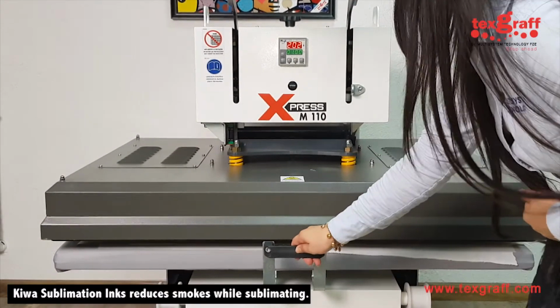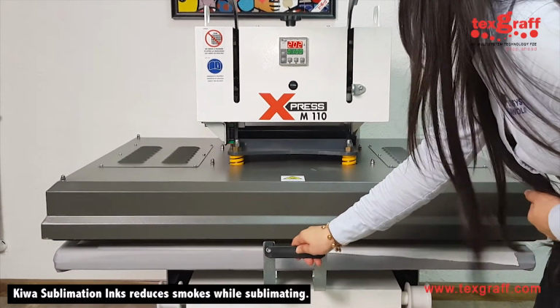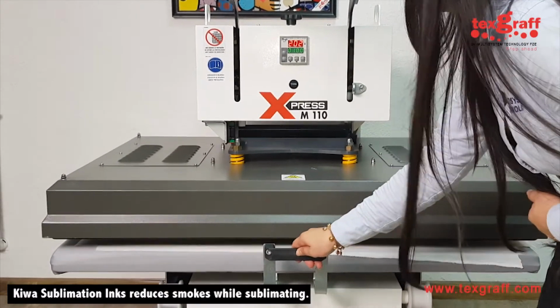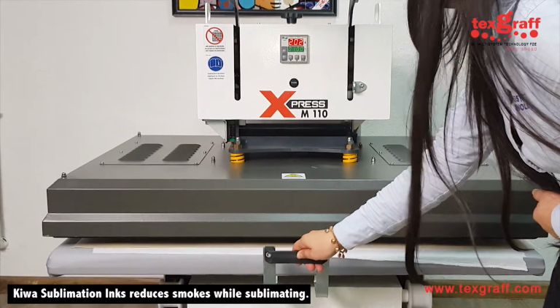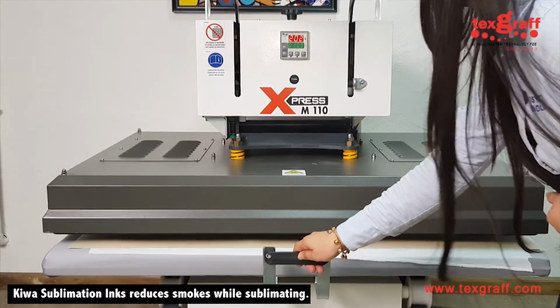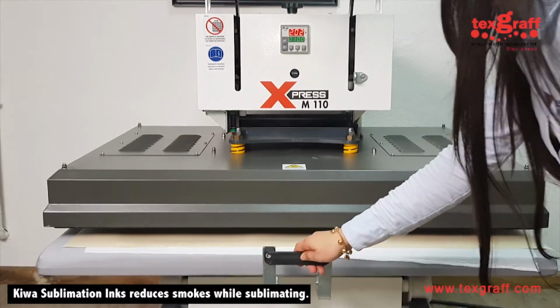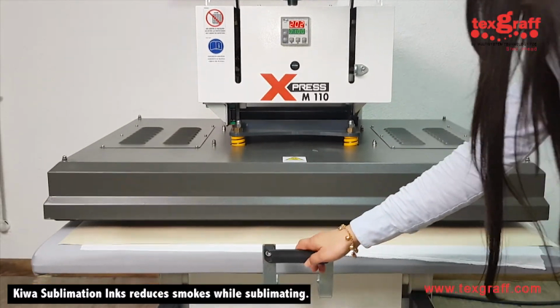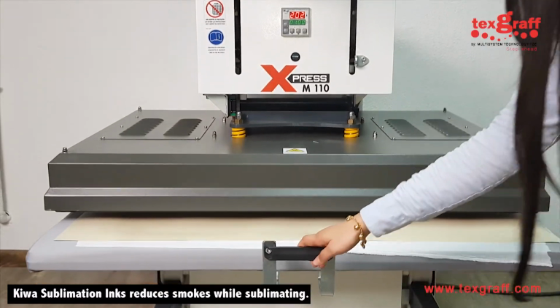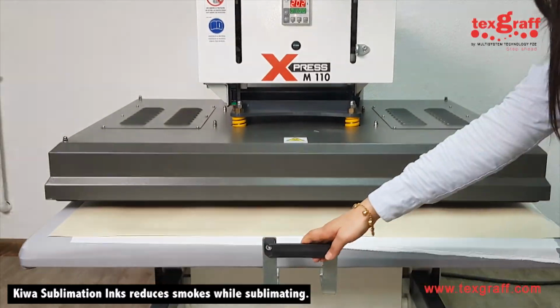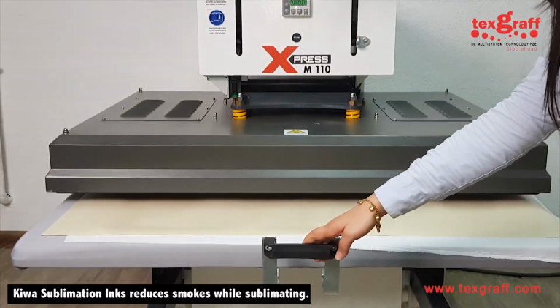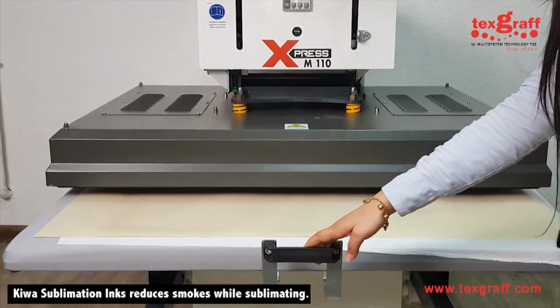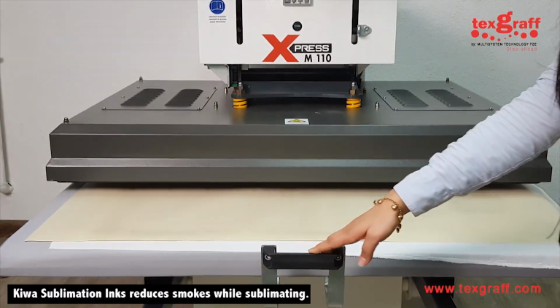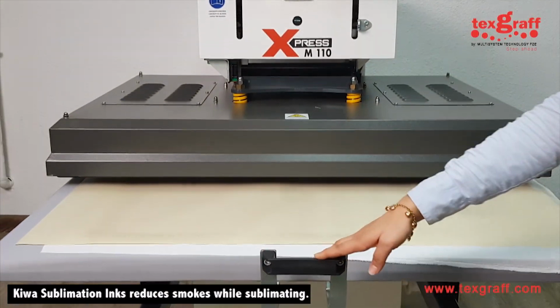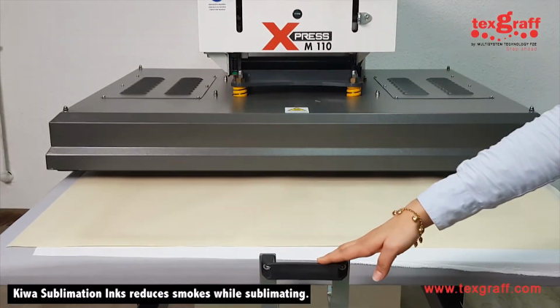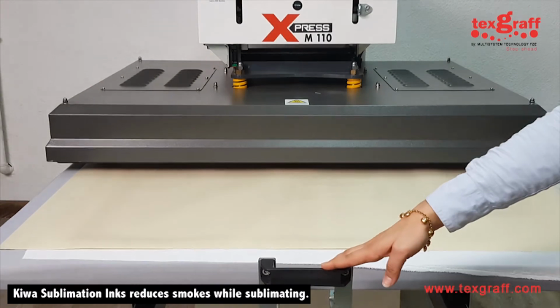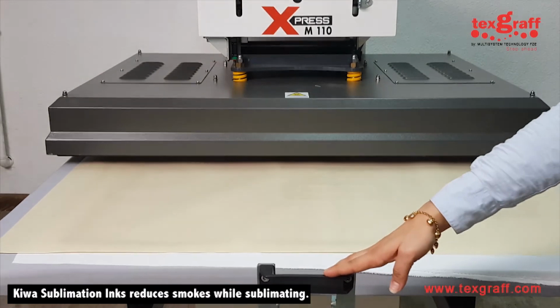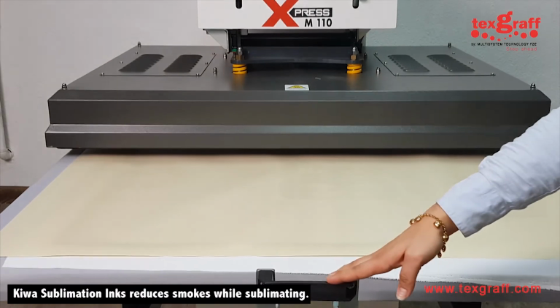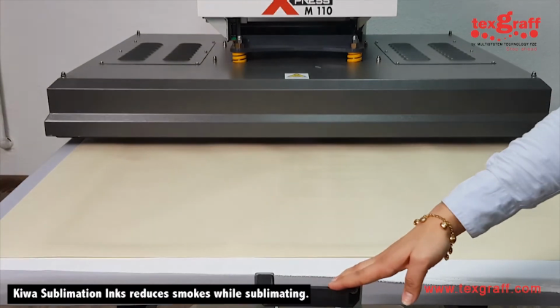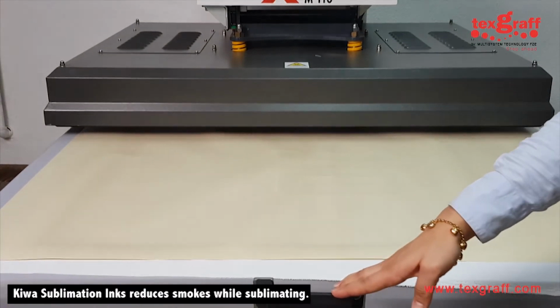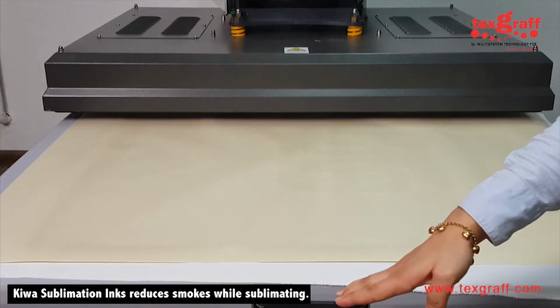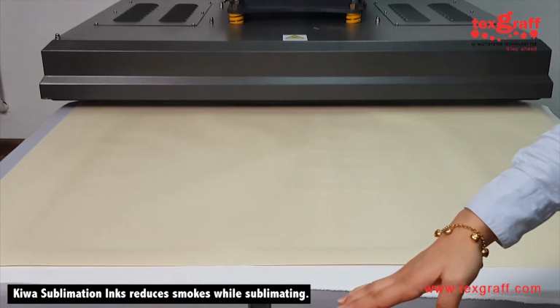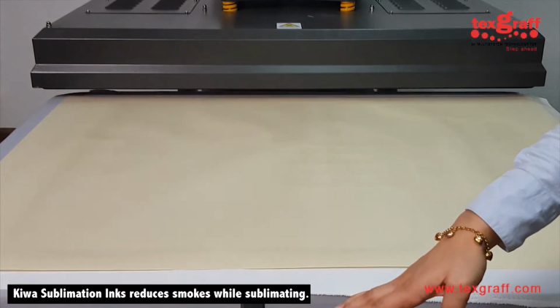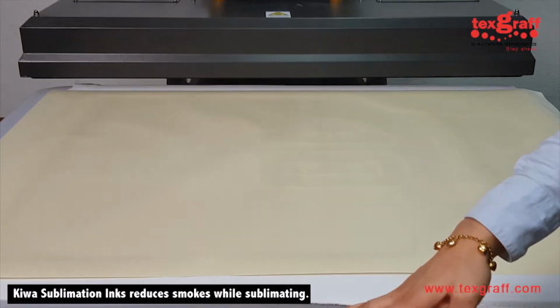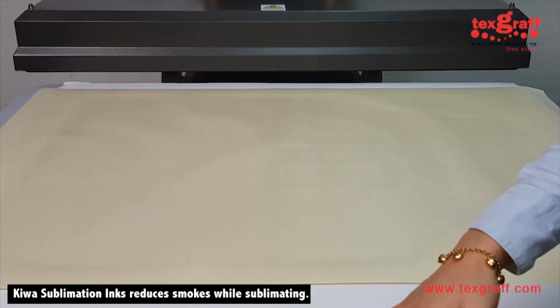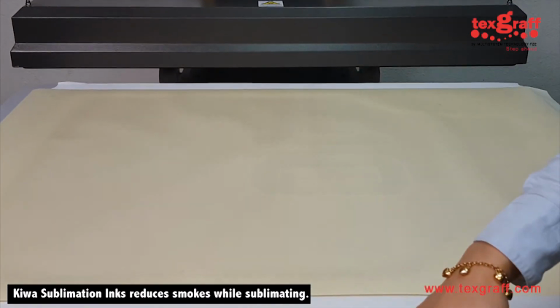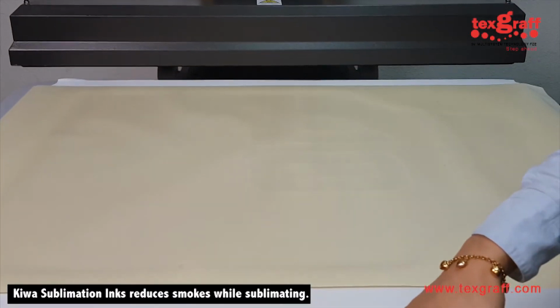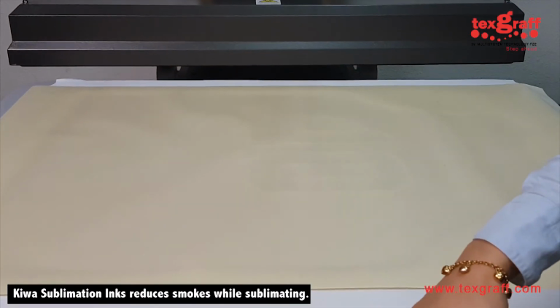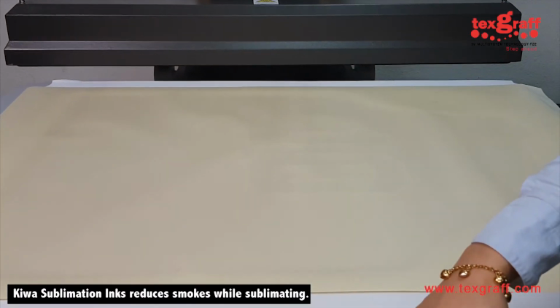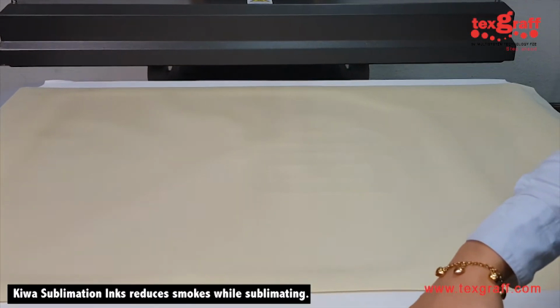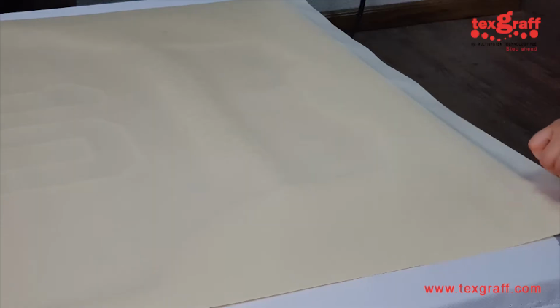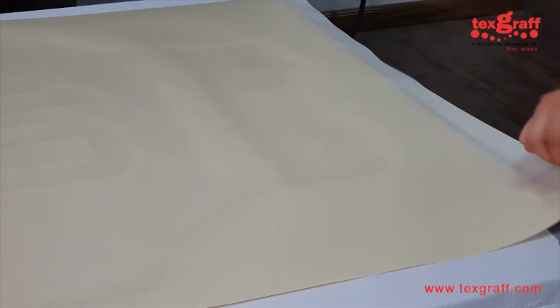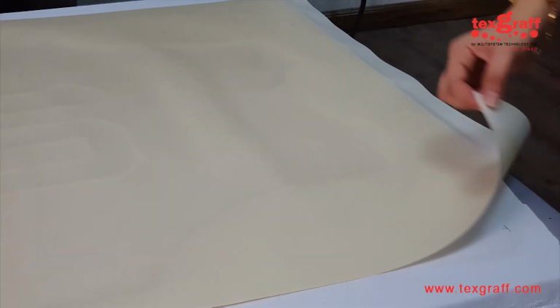Secondly, Kiwa inks actually reduces the smoke while sublimating in comparison to sublimating with generic inks.